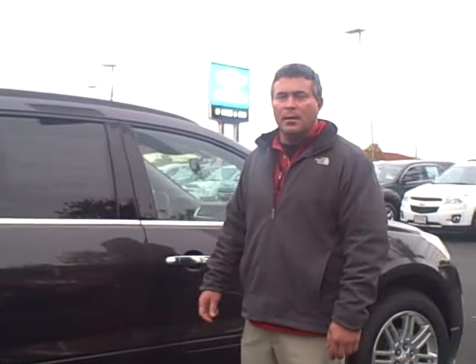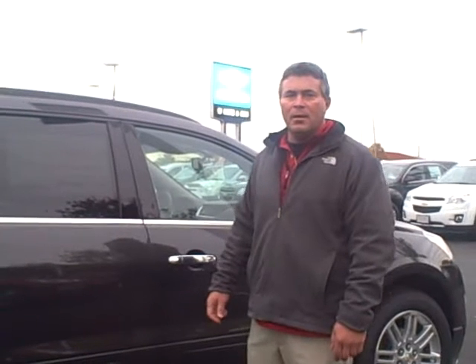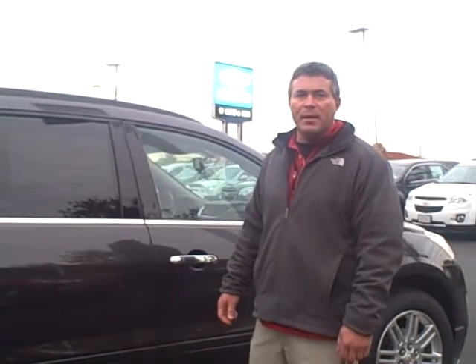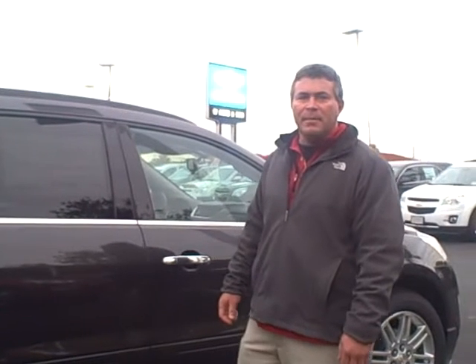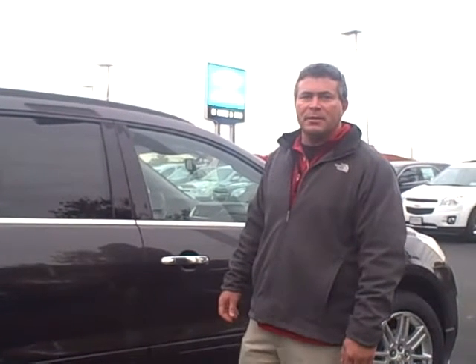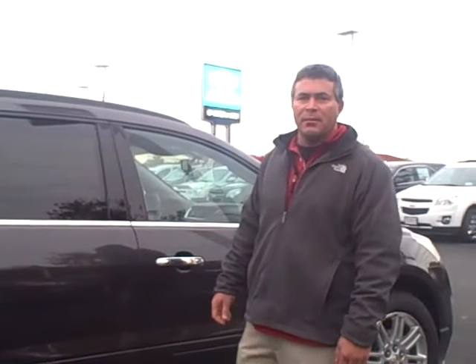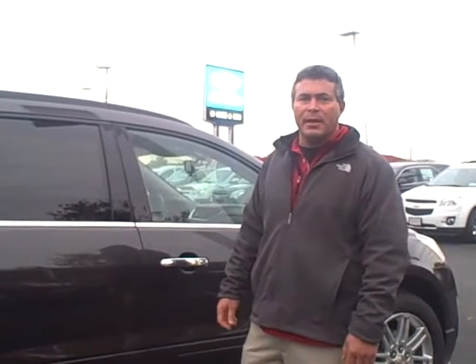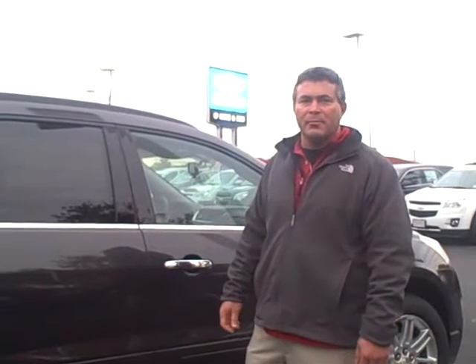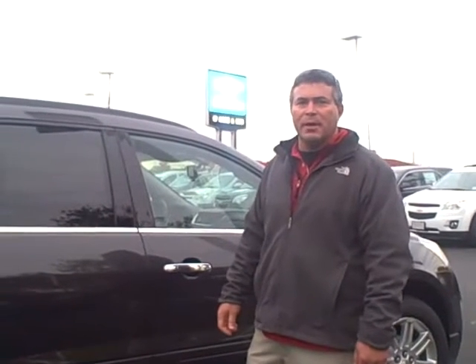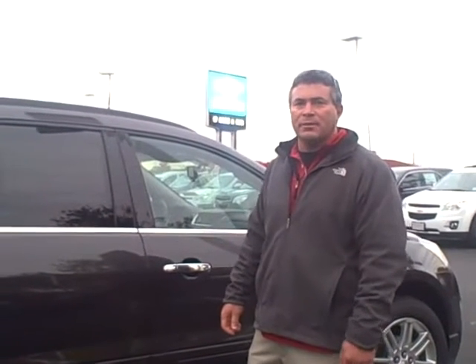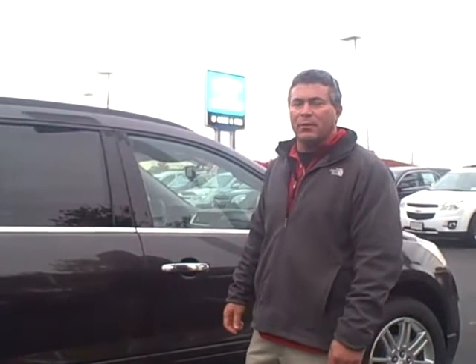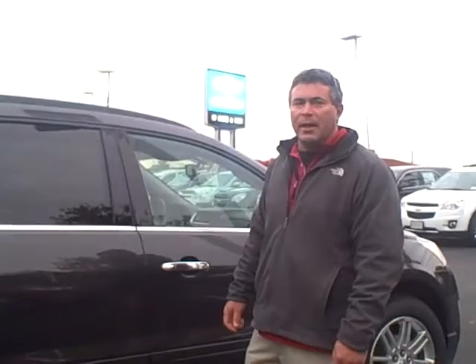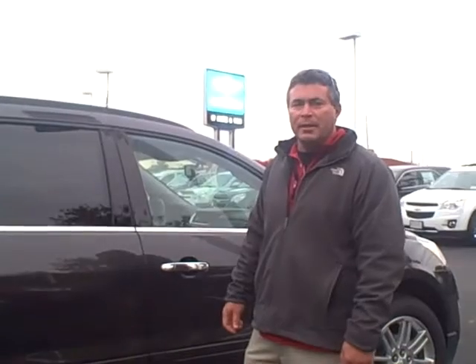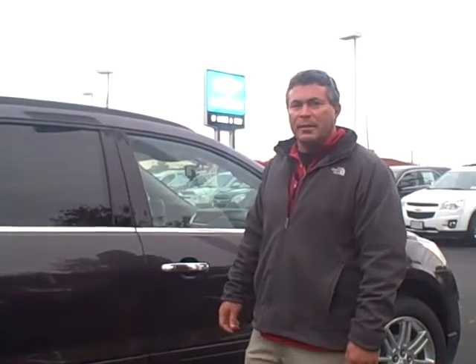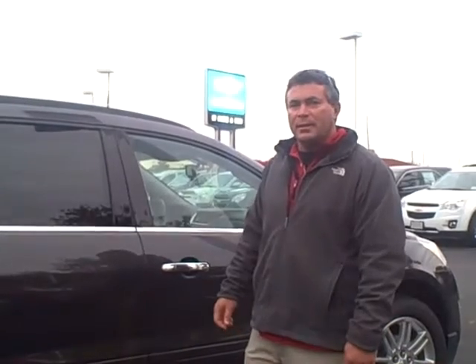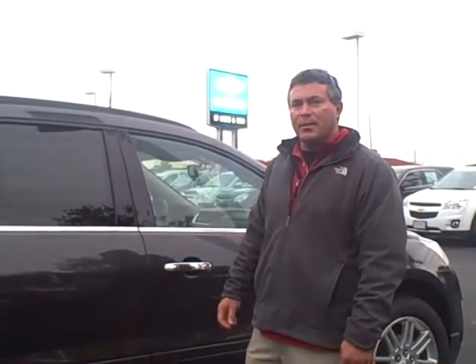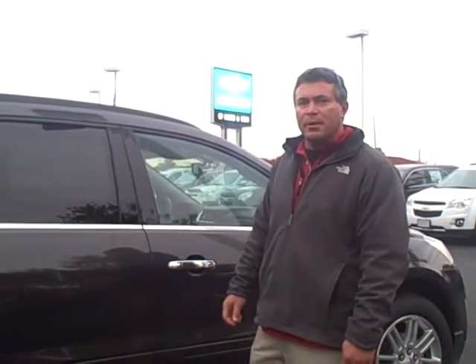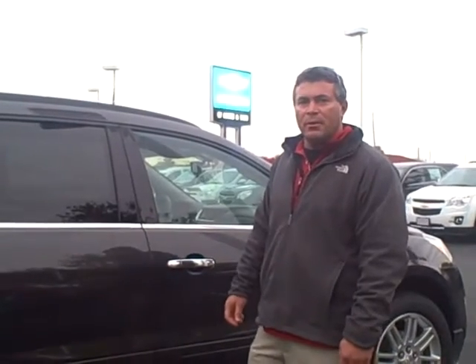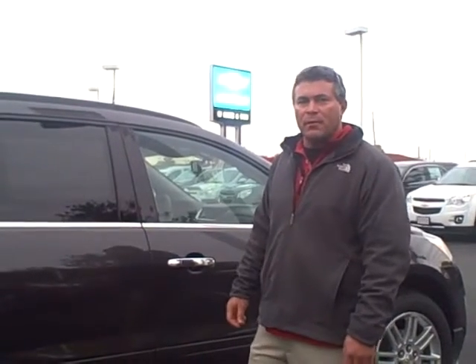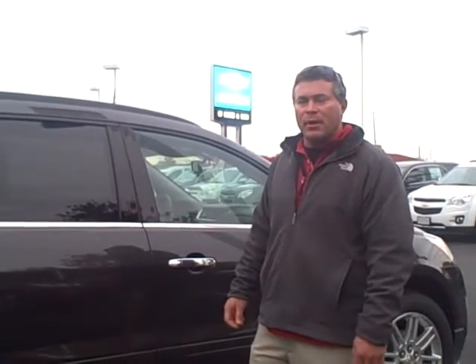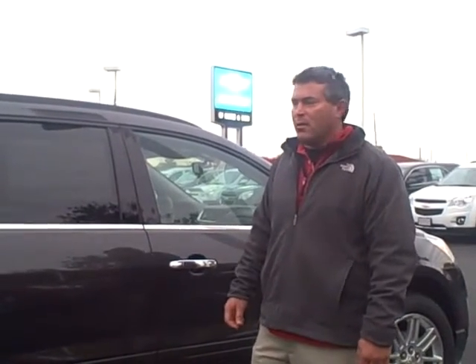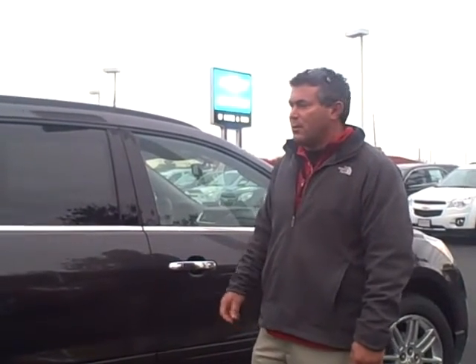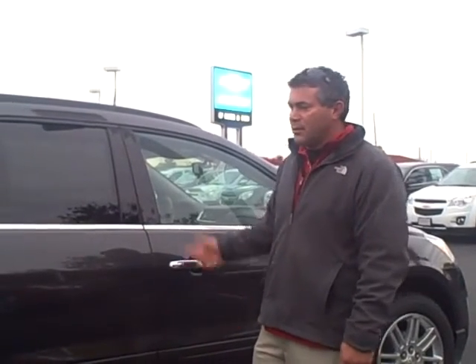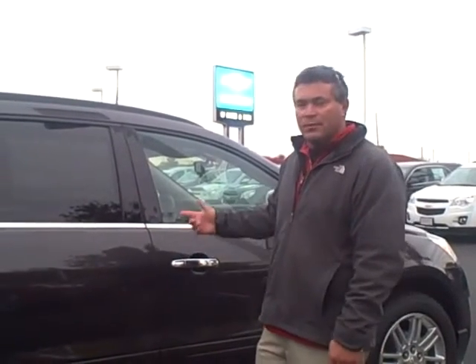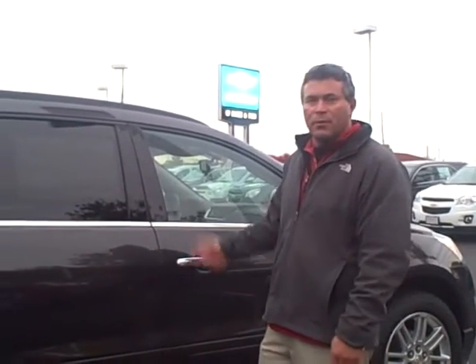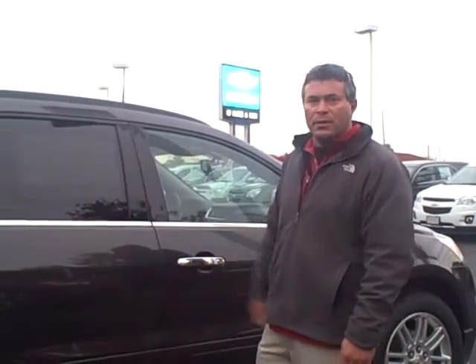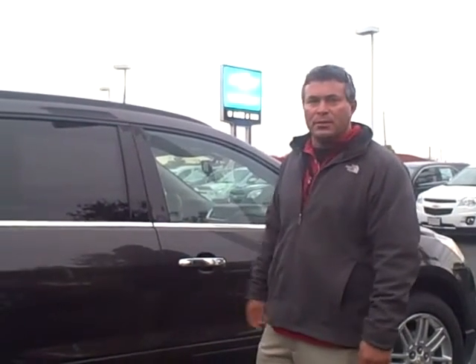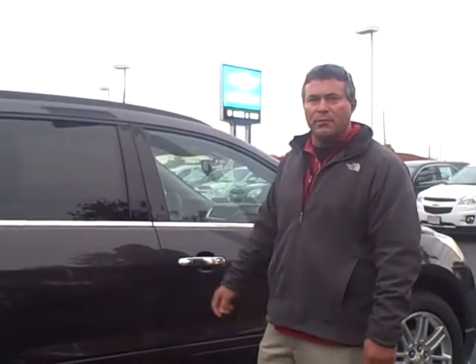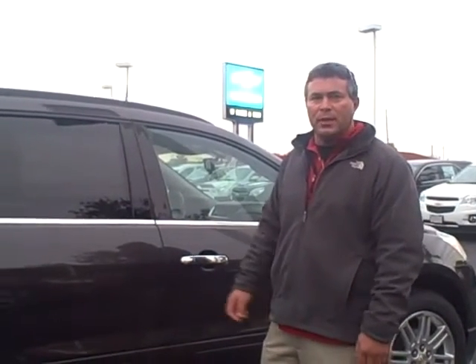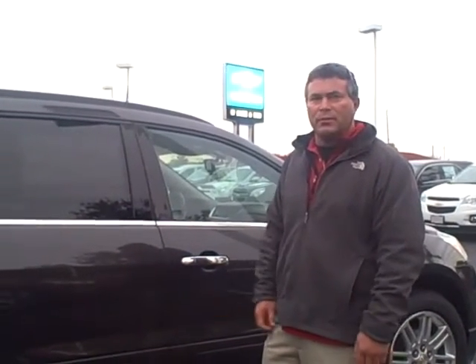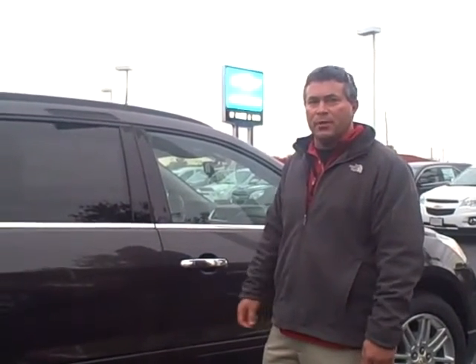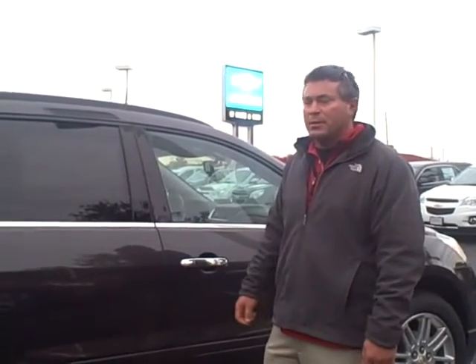Hello, my name is Darrell Lee with Hair Chevrolet. Today I'm going to do a quick video on the 2014 Chevrolet Traverse.